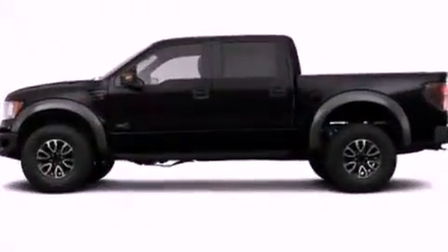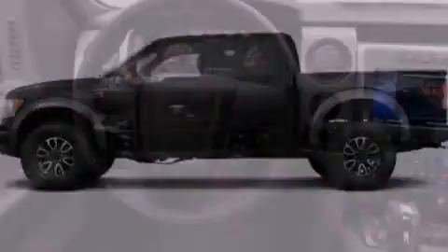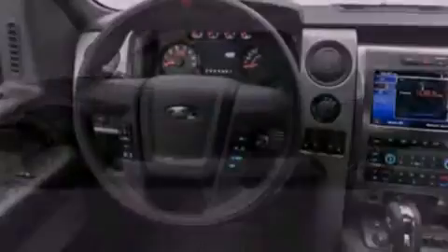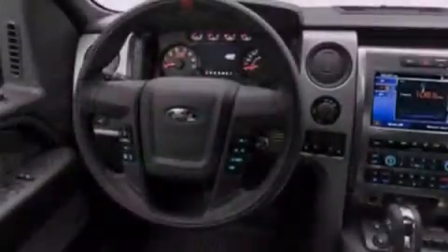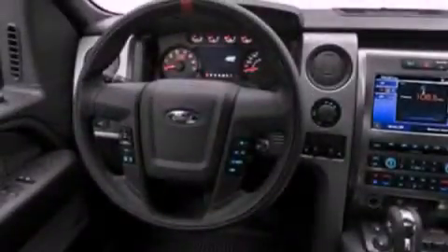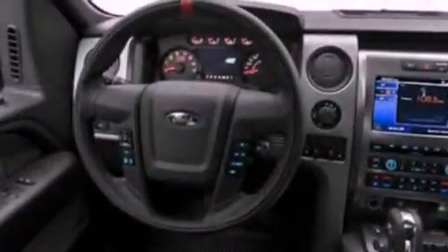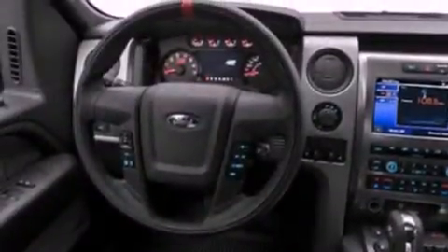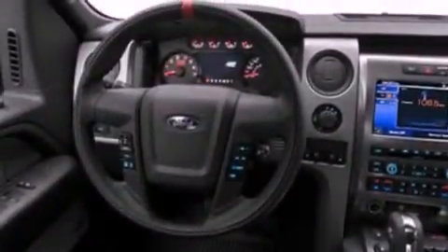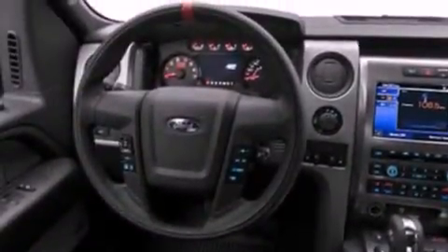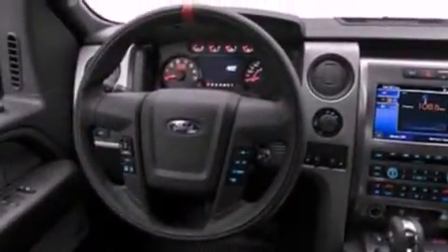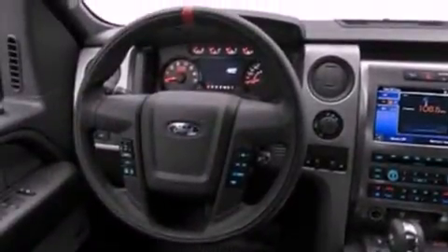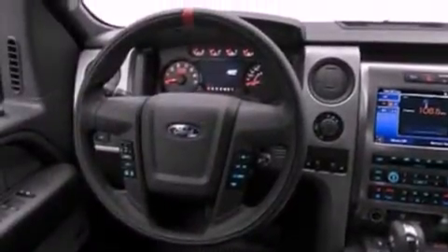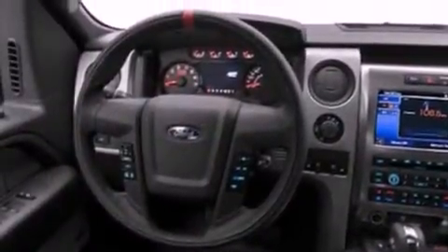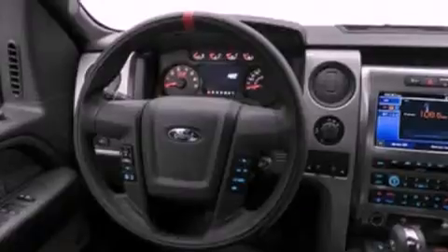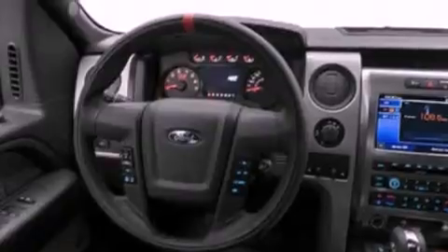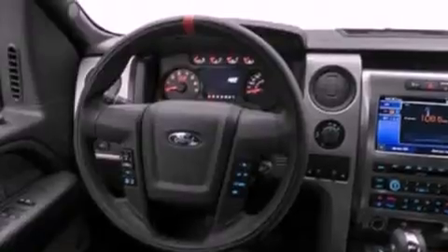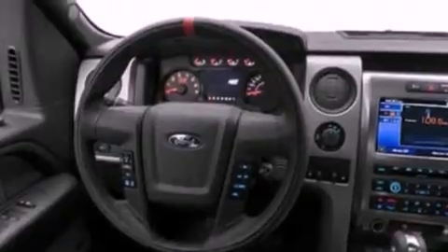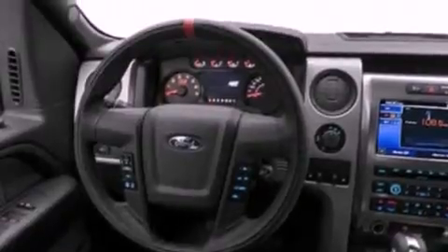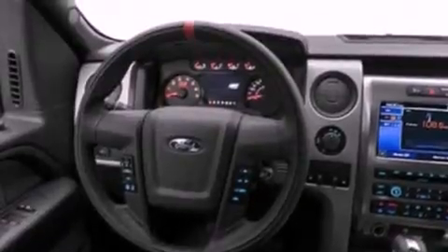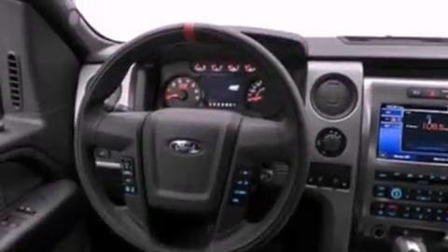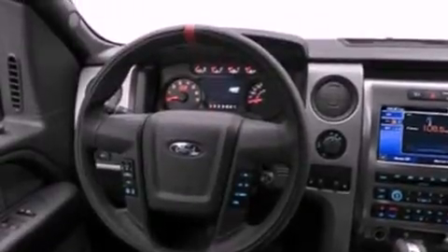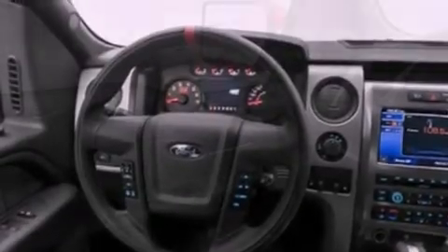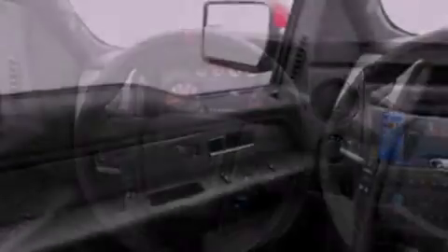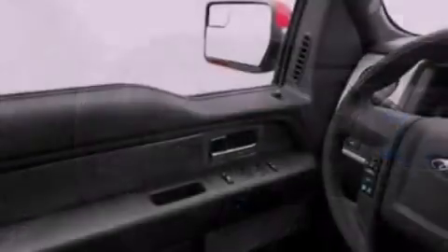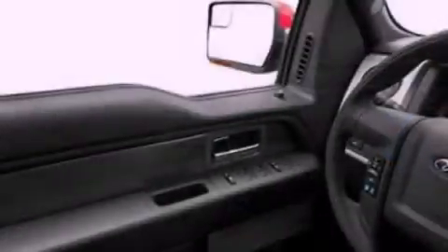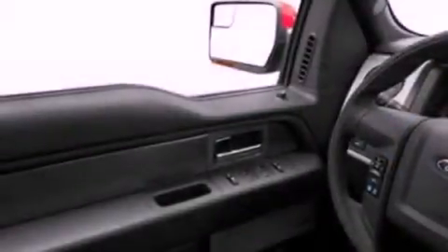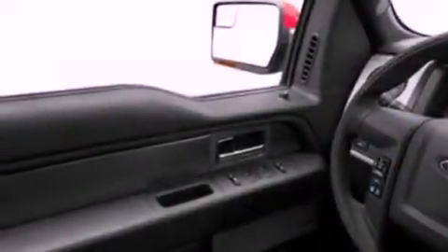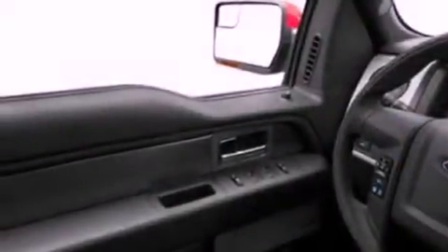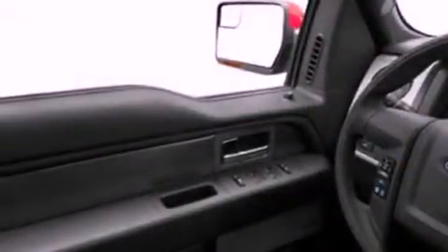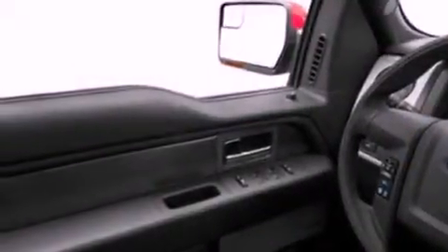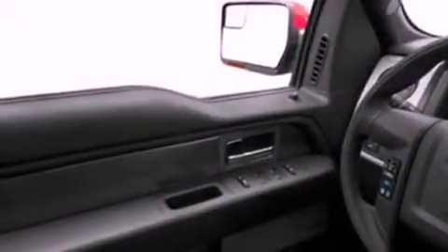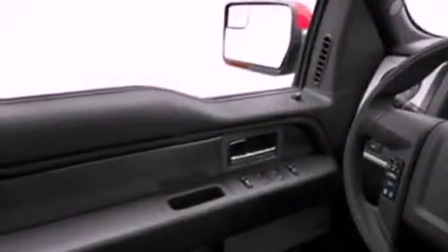Its top features include a double wishbone independent front suspension, skid plates, and hill descent control.